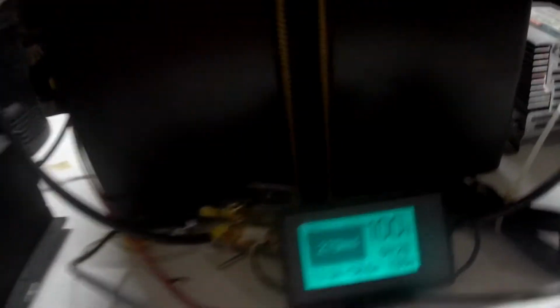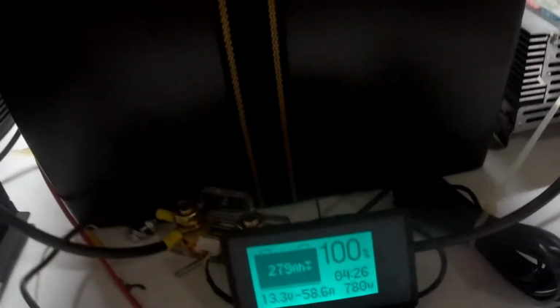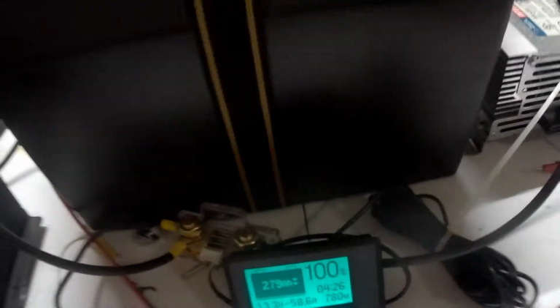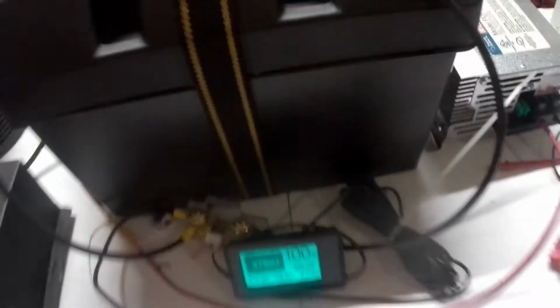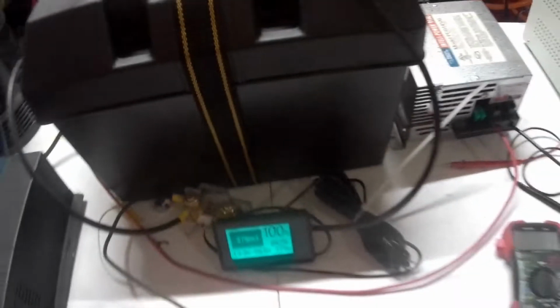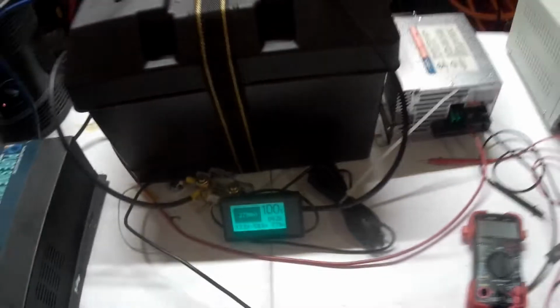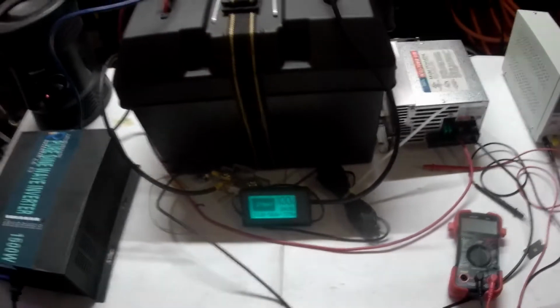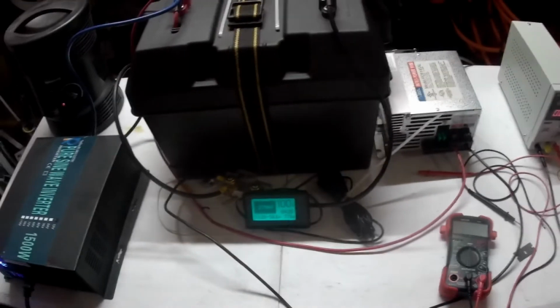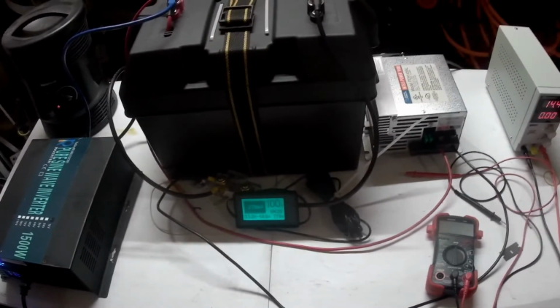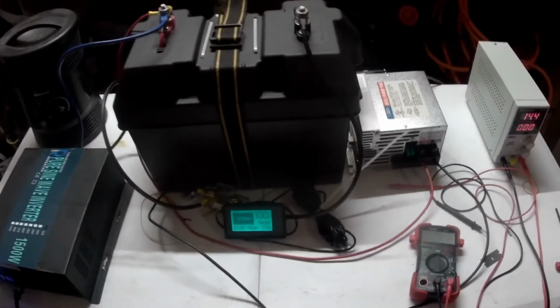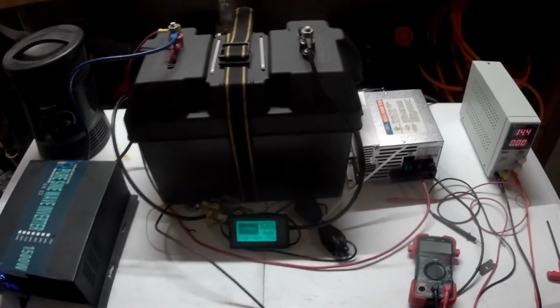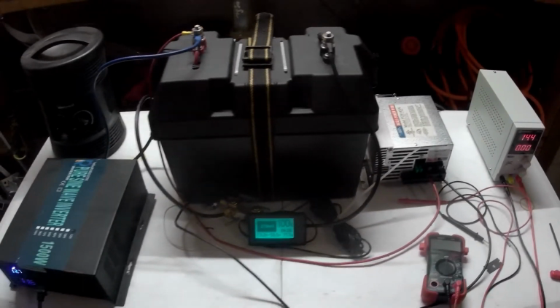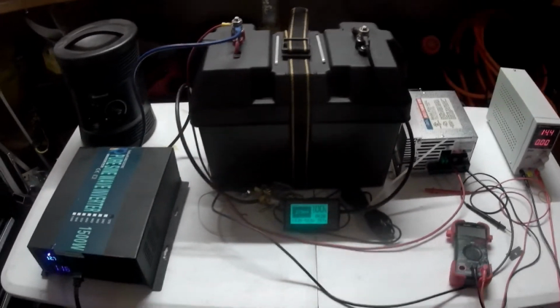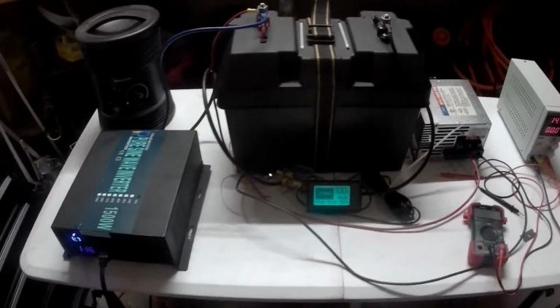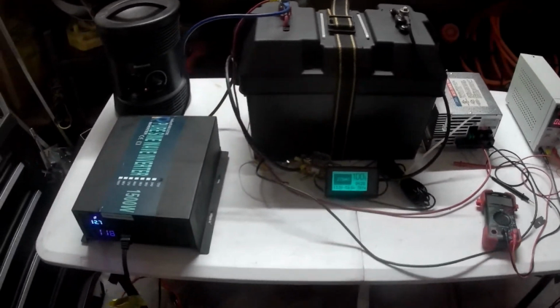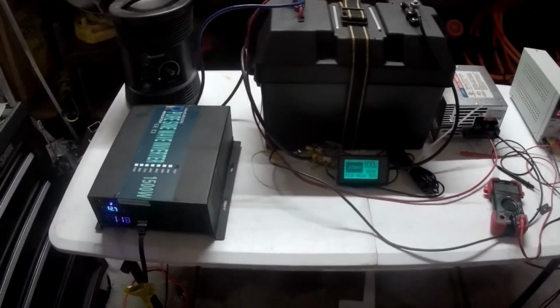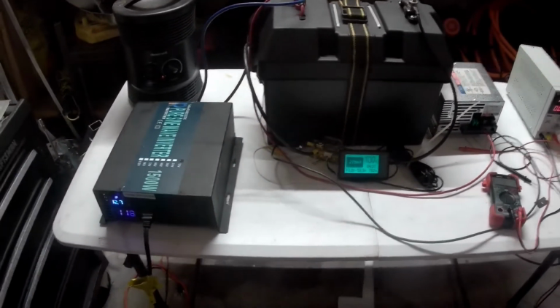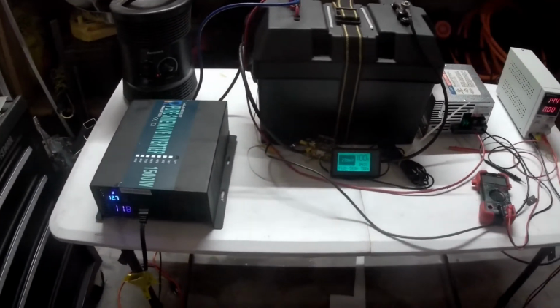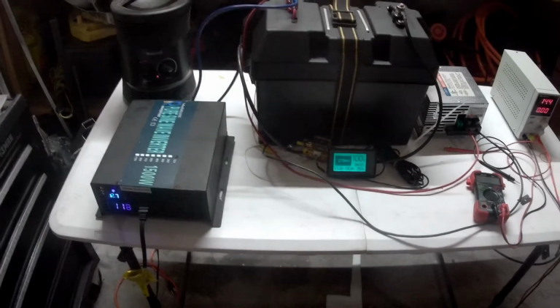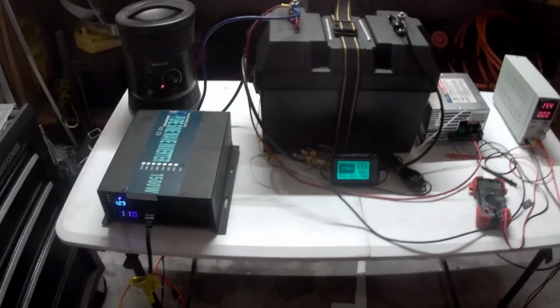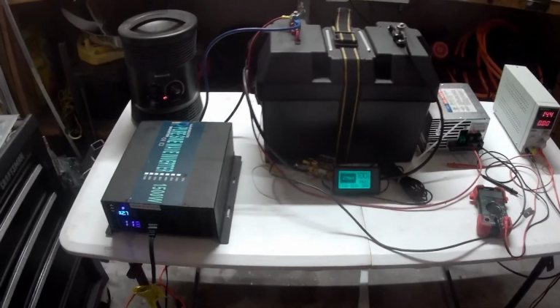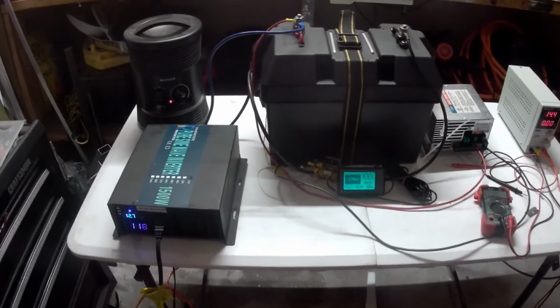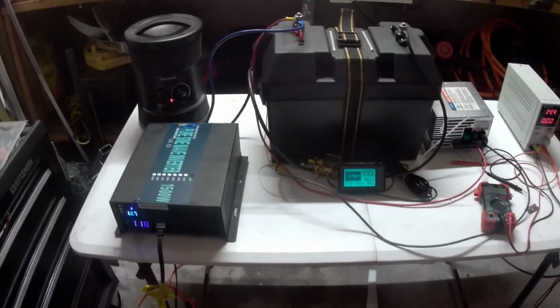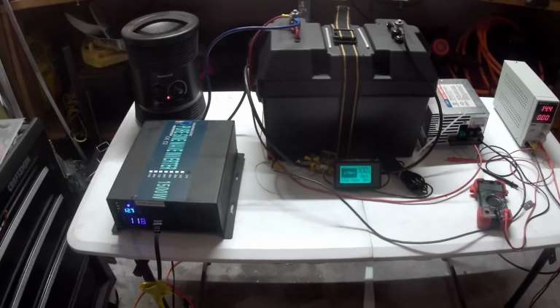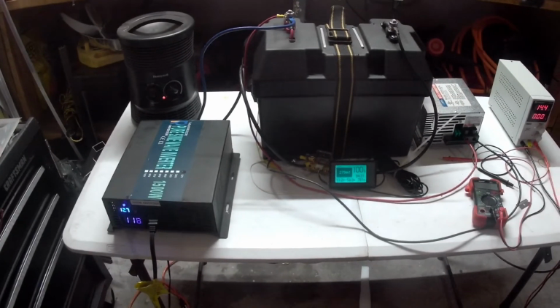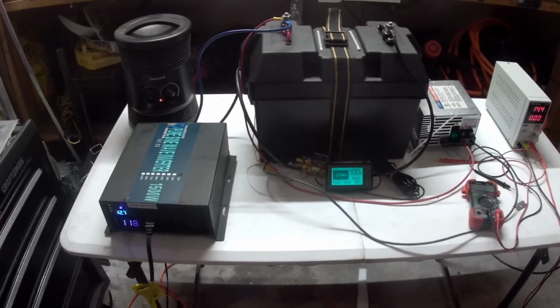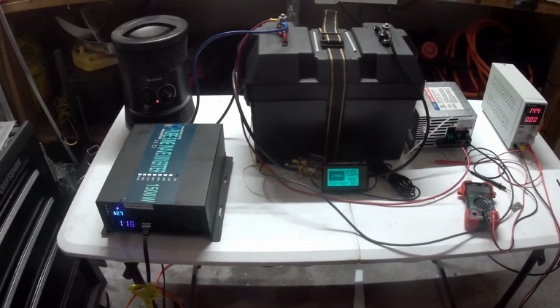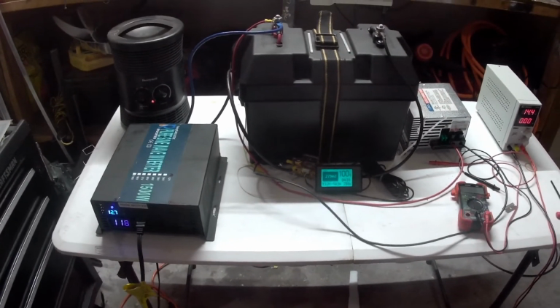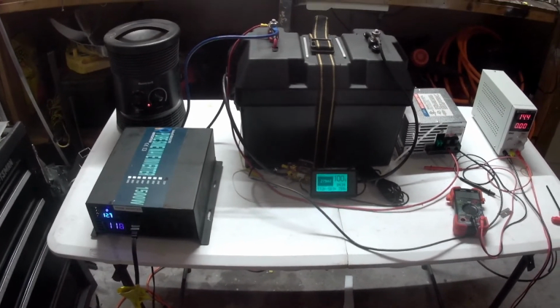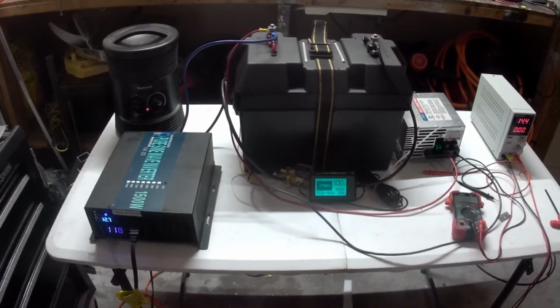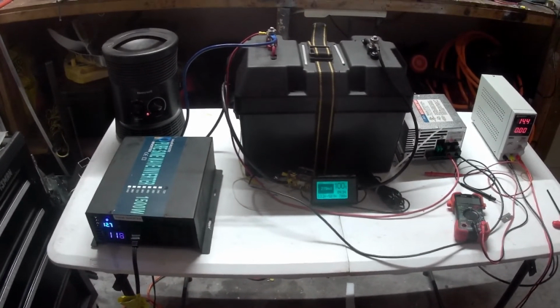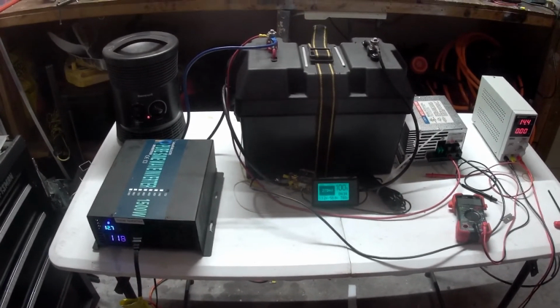We're just going to watch this thing and let it run. I'll come back and see how it's doing.